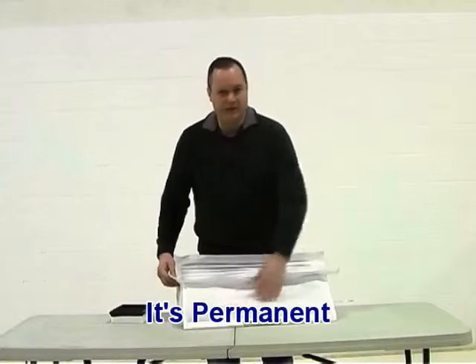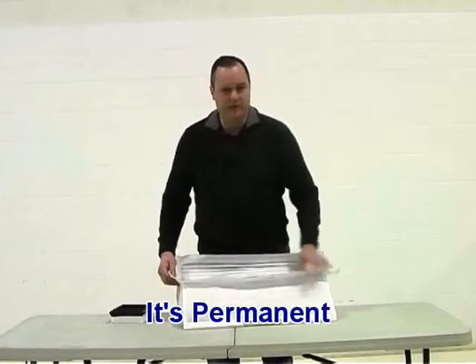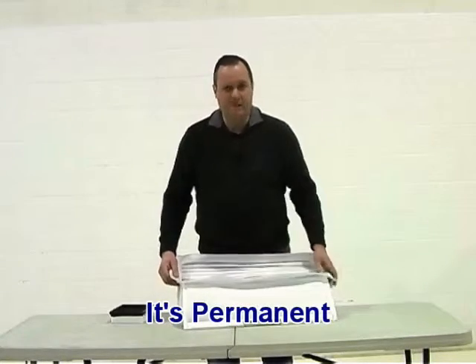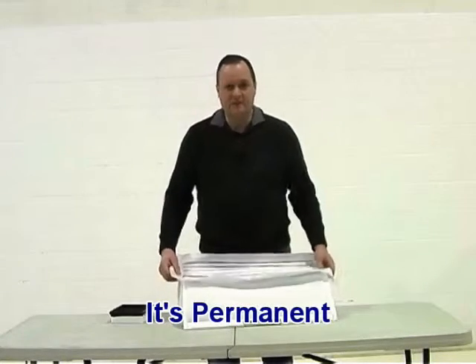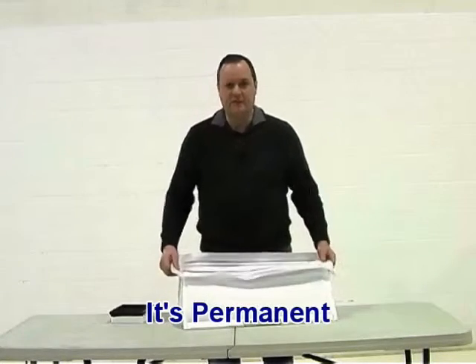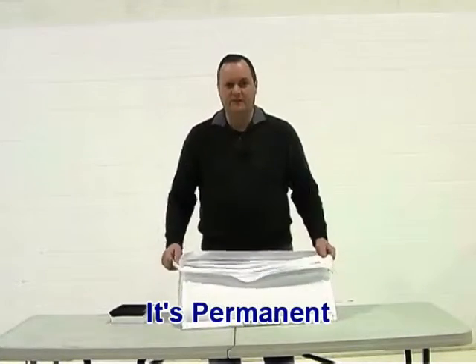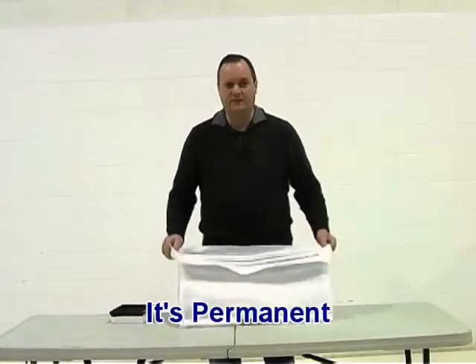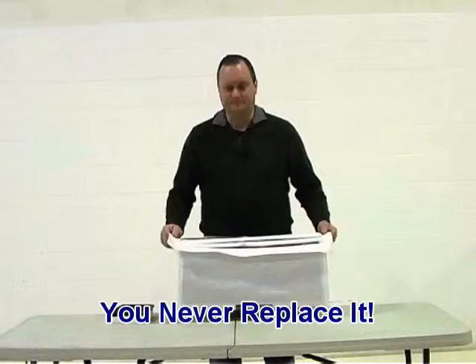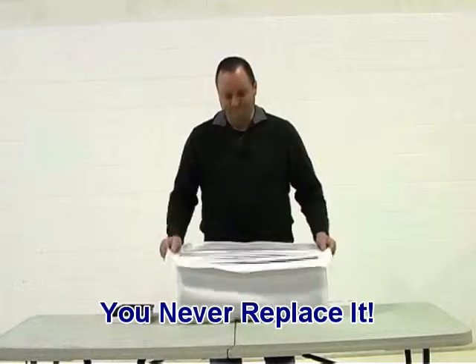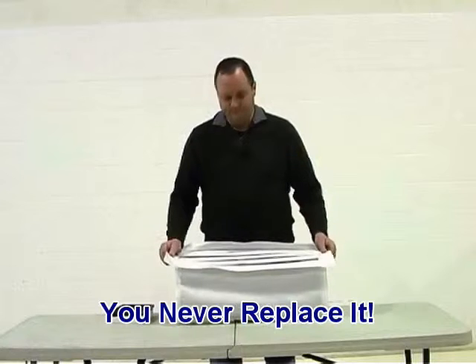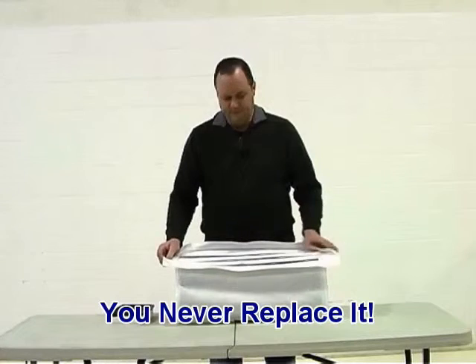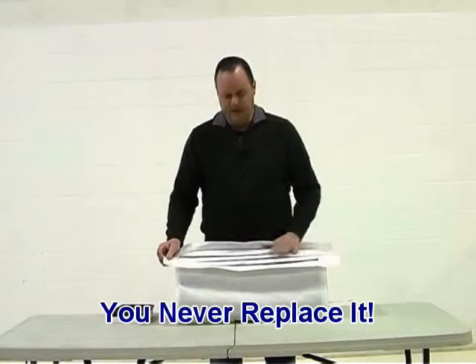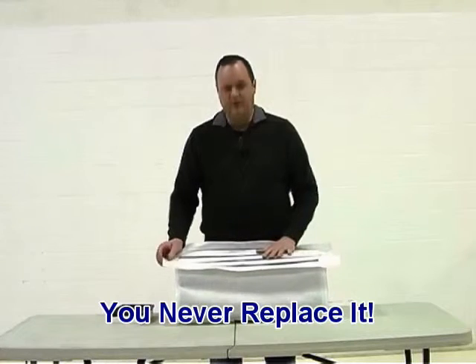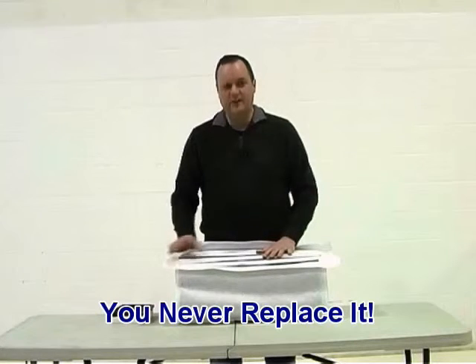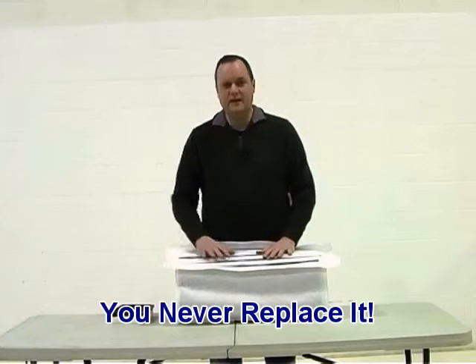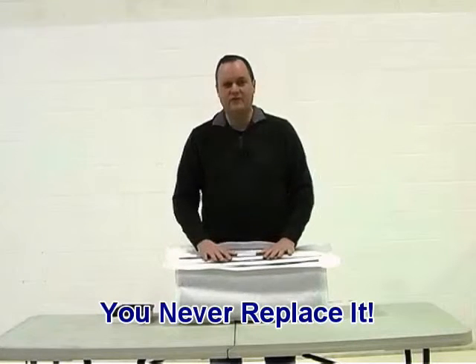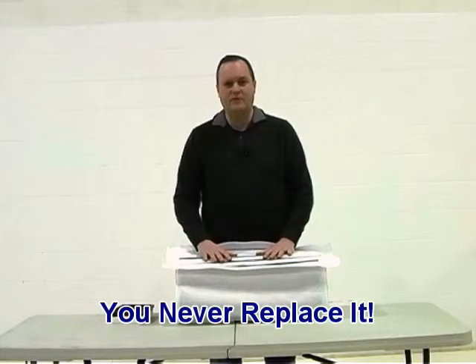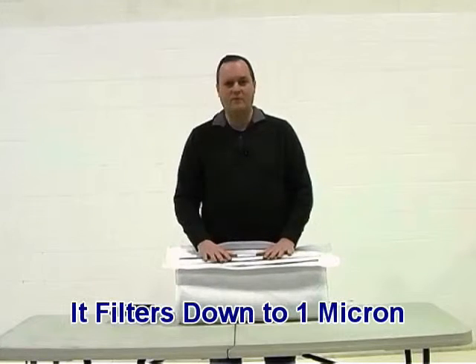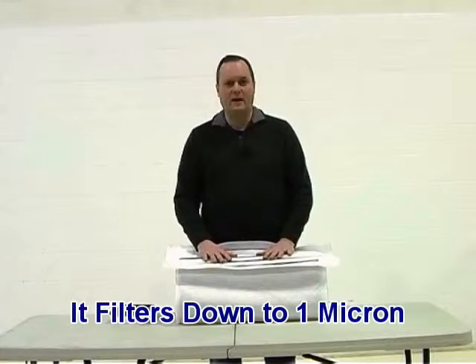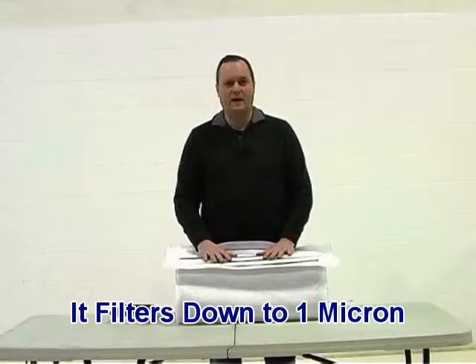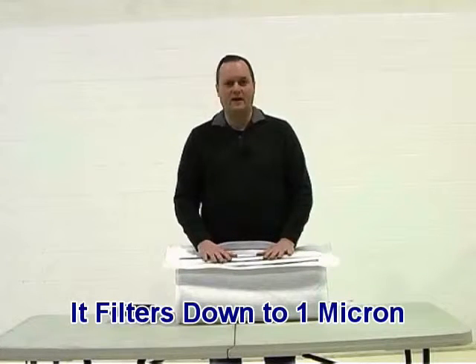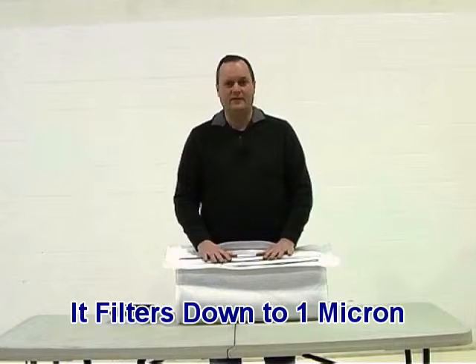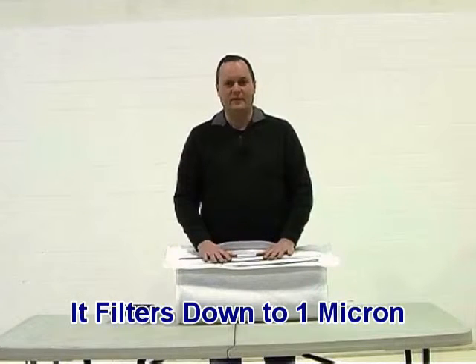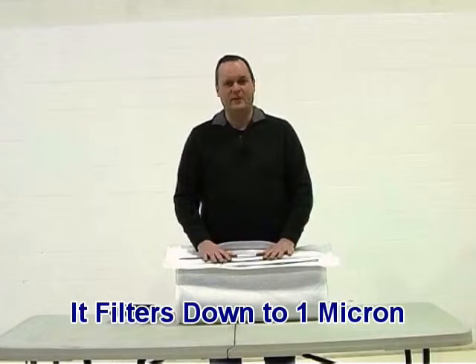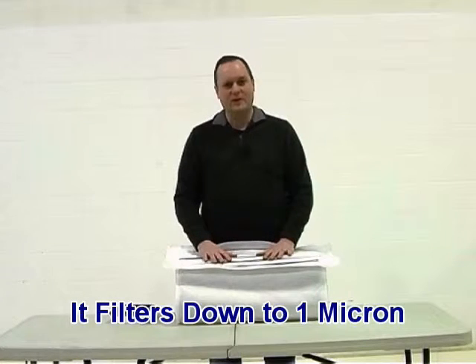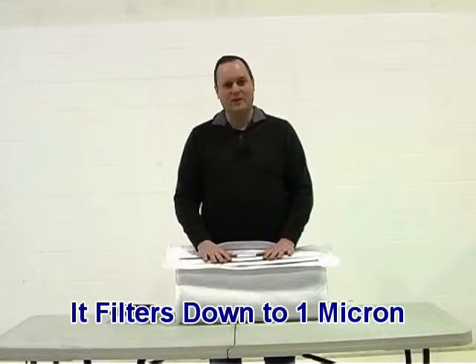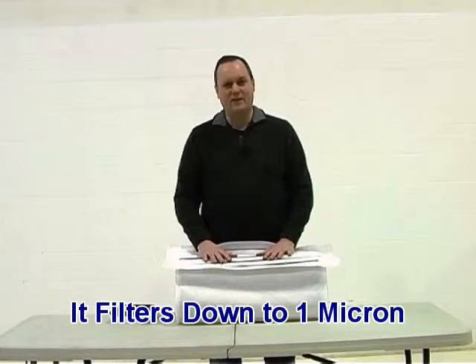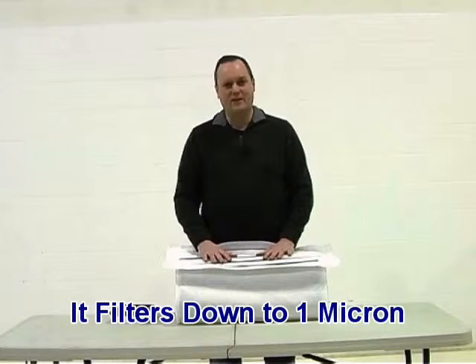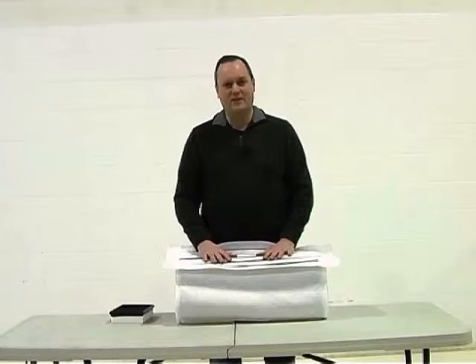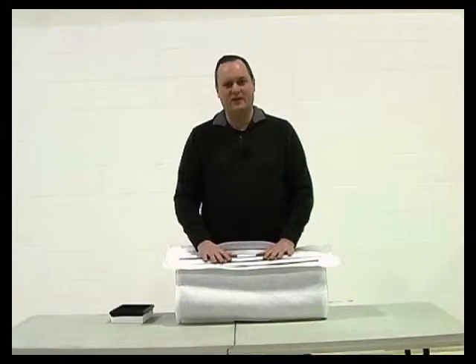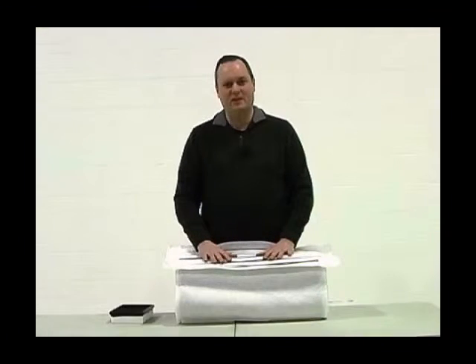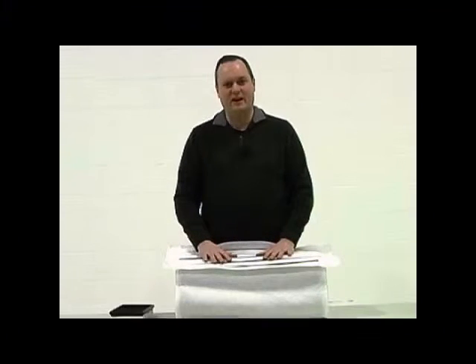You never replace this filter. It'll filter down to one micron, which is 1/100th the width of a human hair.